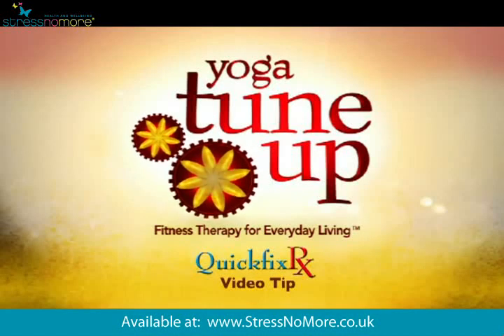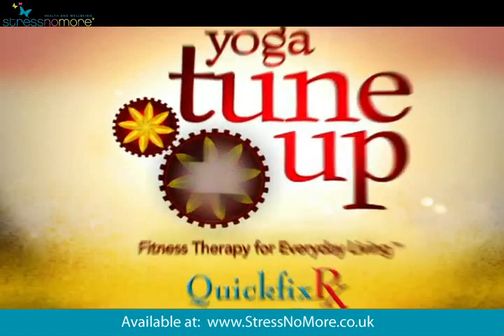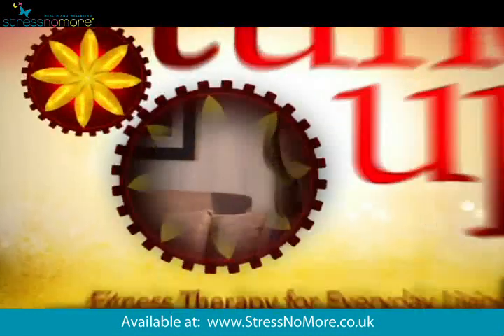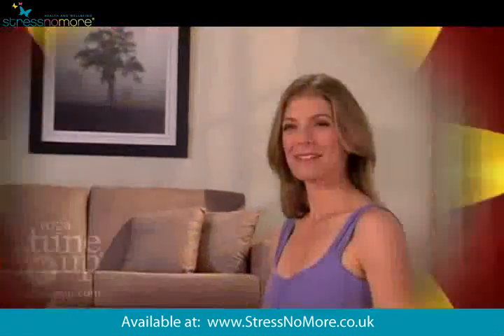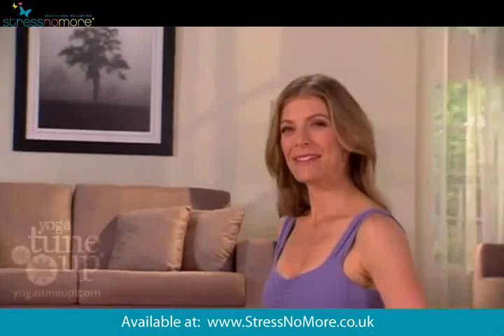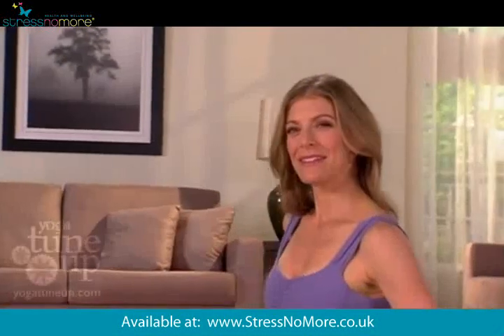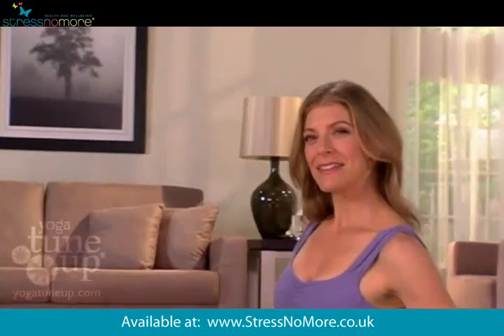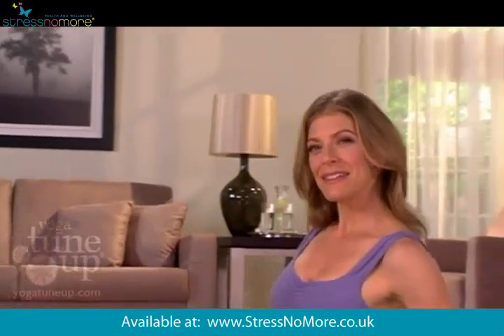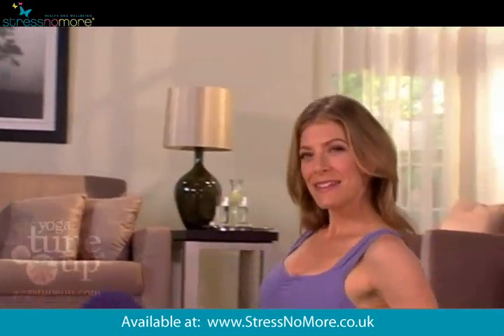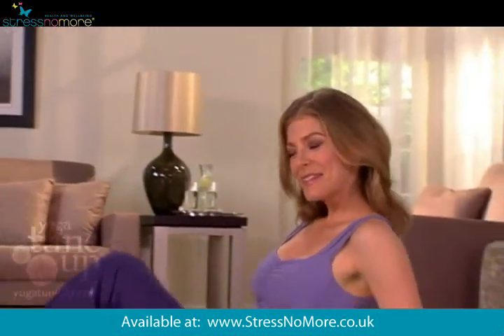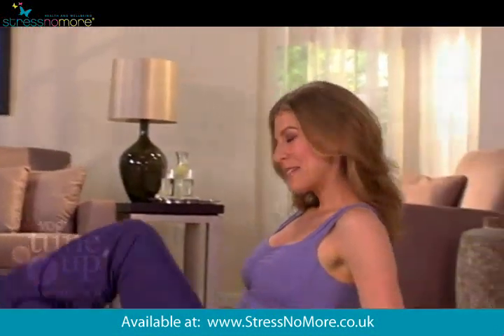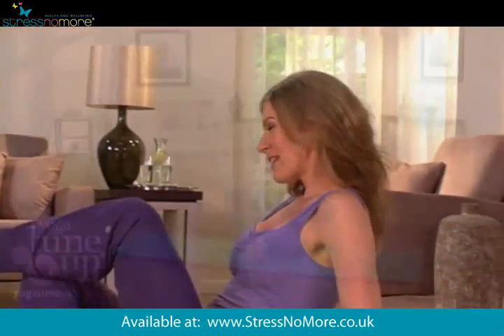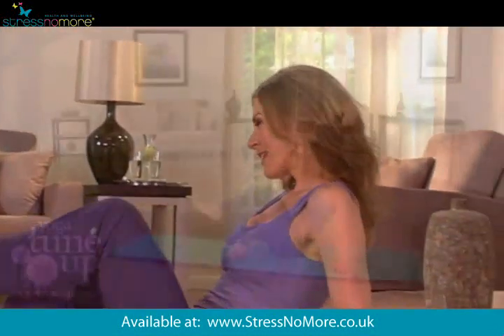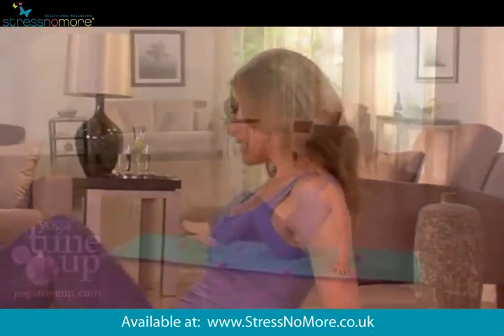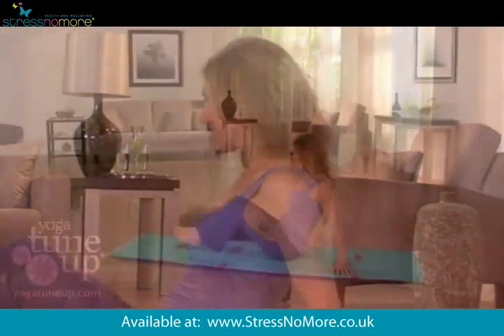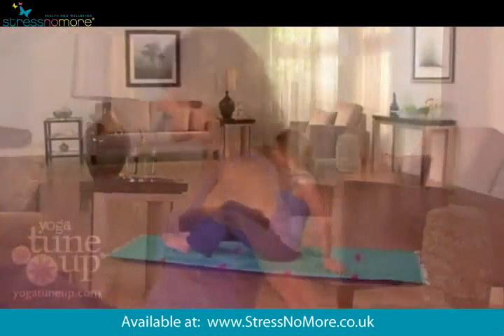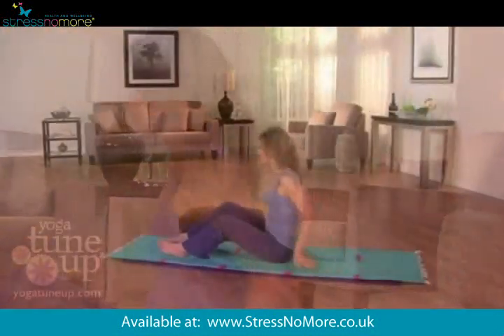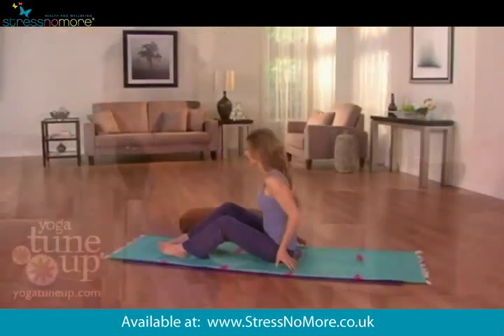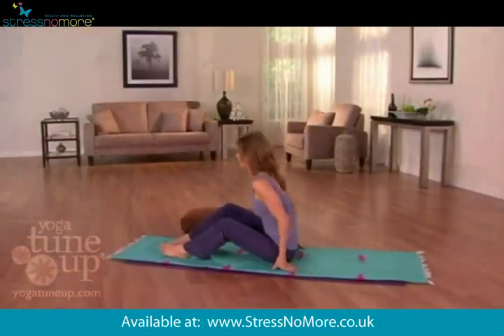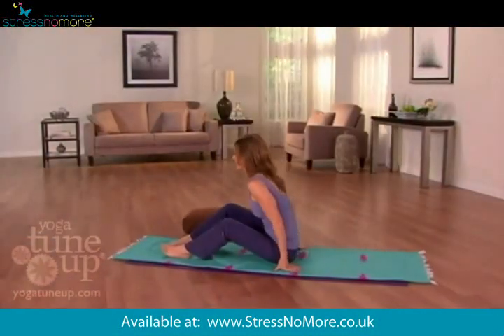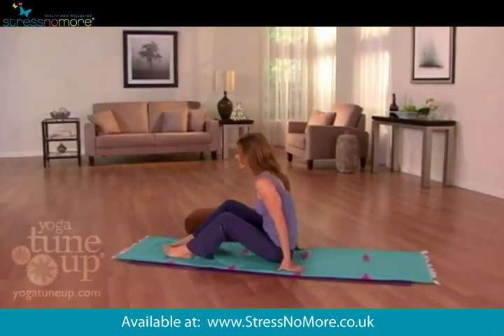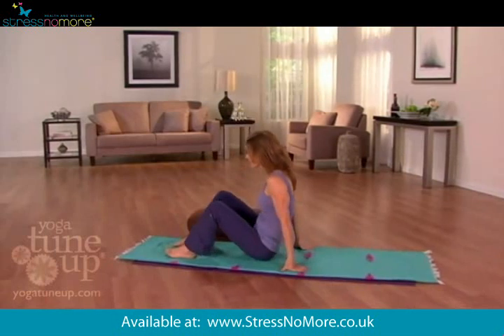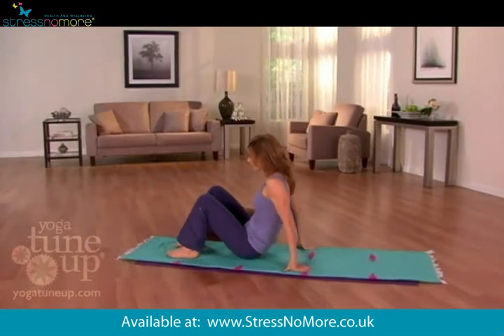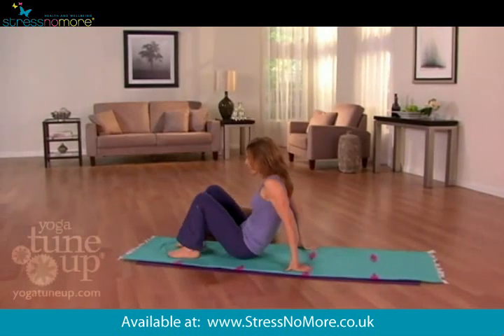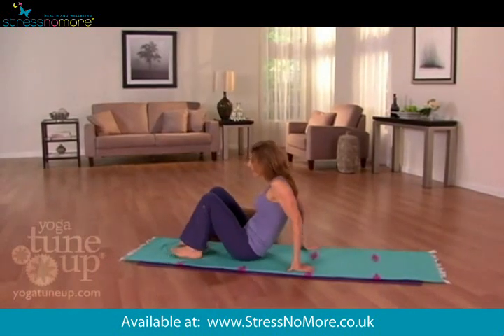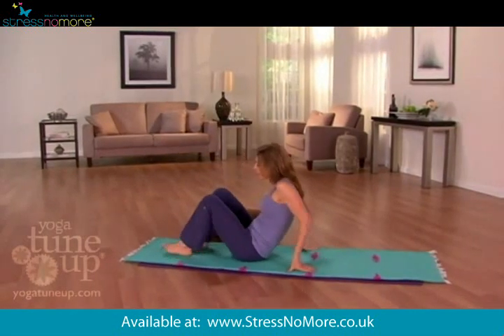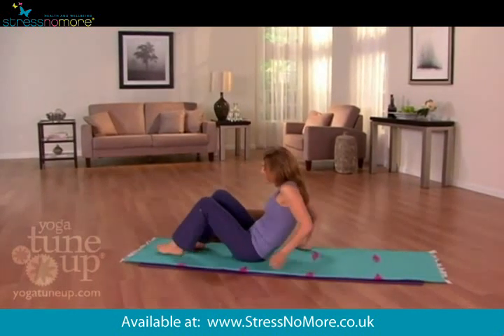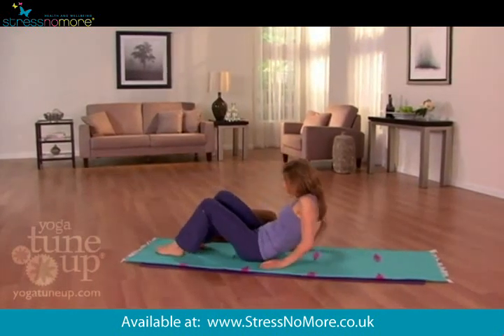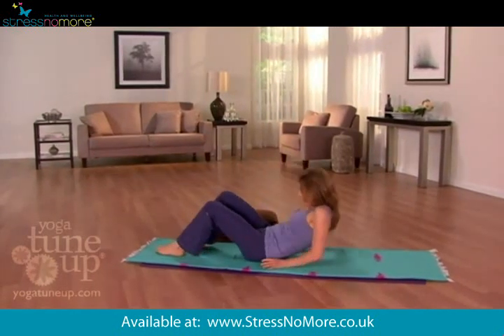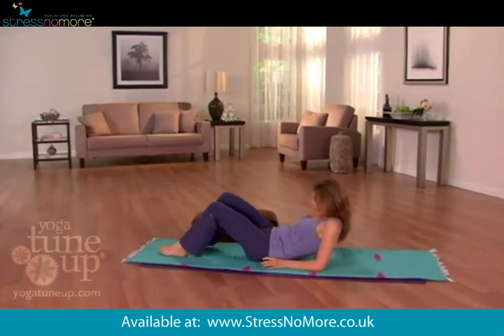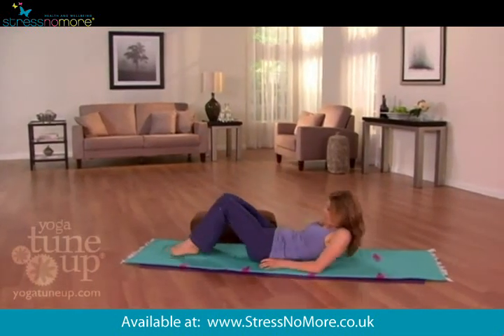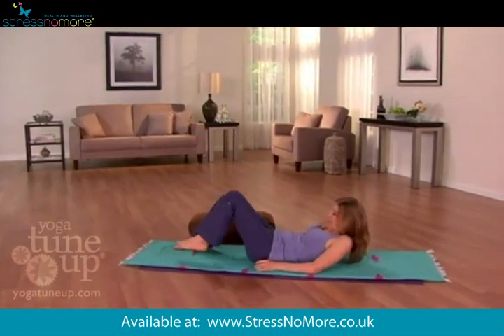Begin on your back. Bend your knees, soles of the feet on the floor. Arms down alongside your hips.